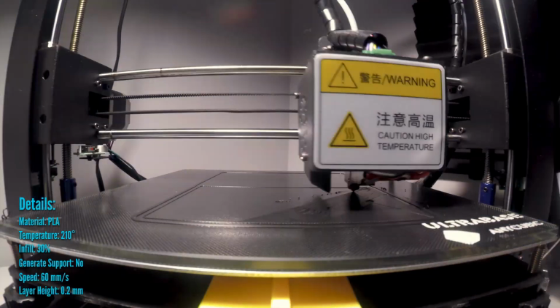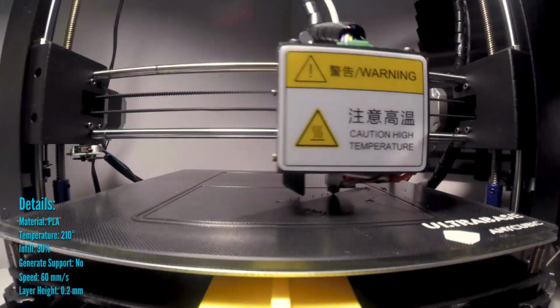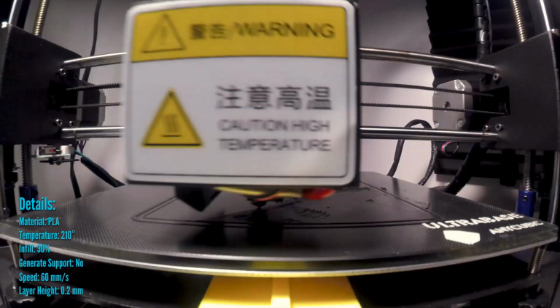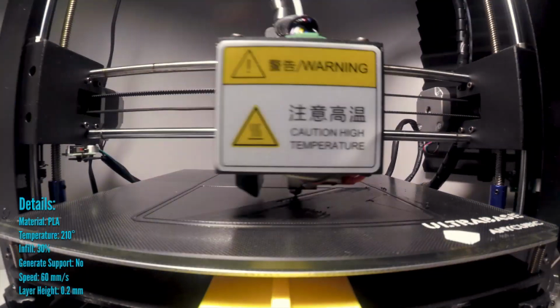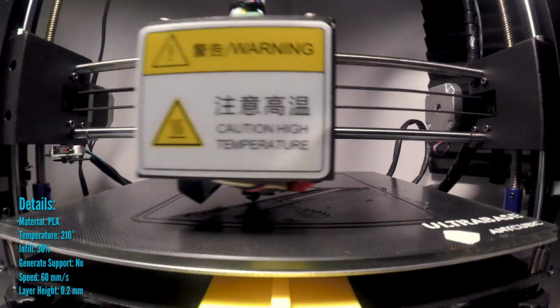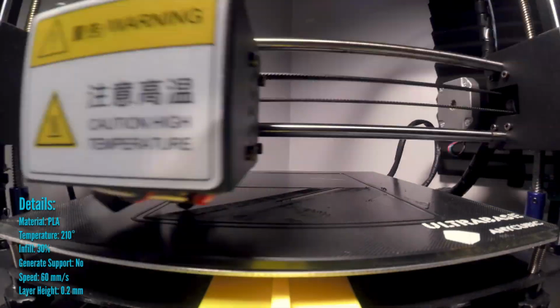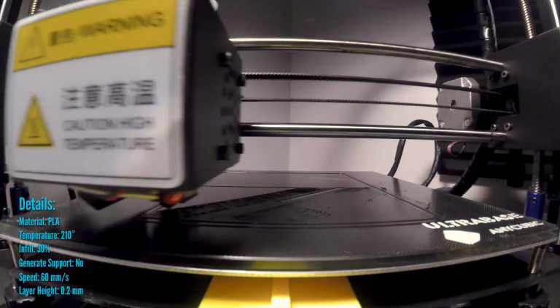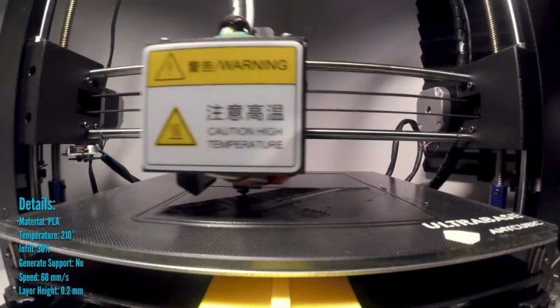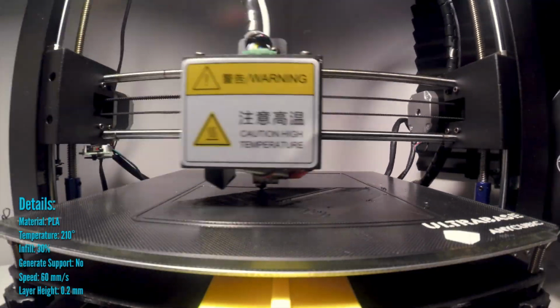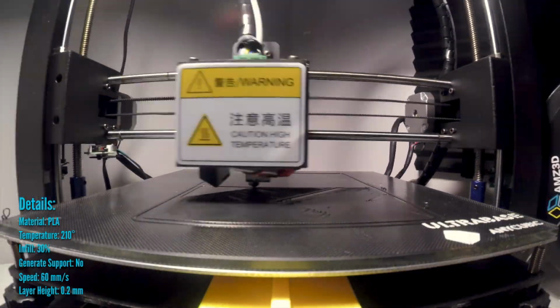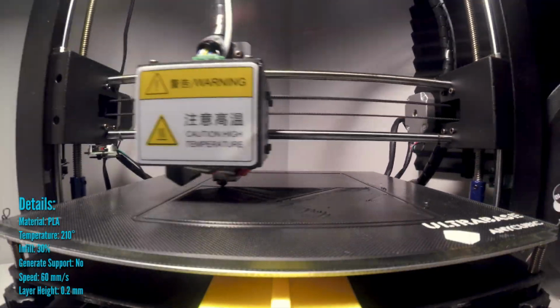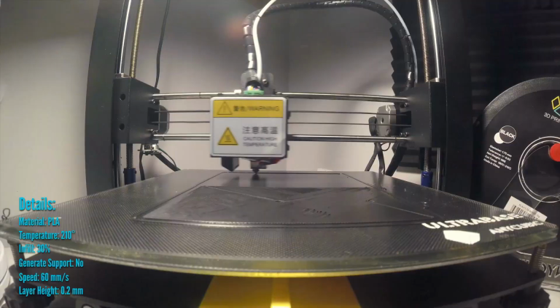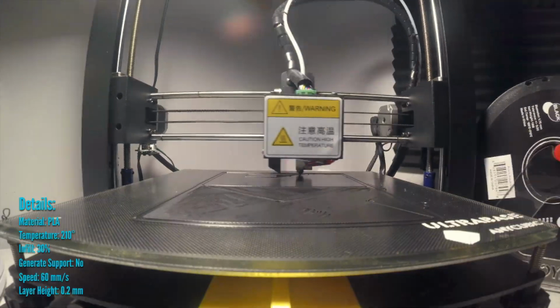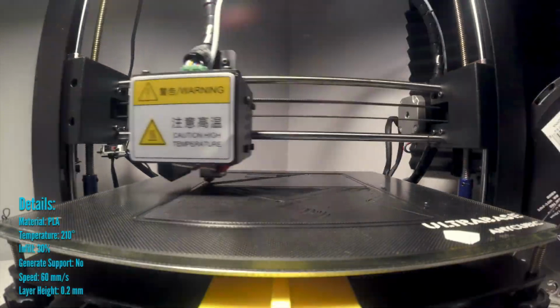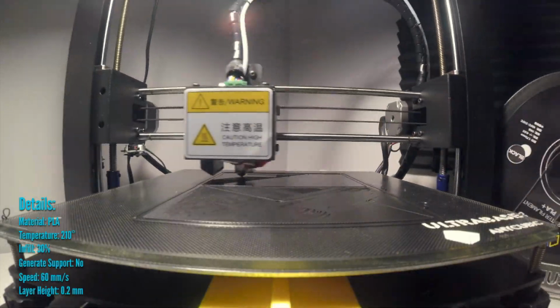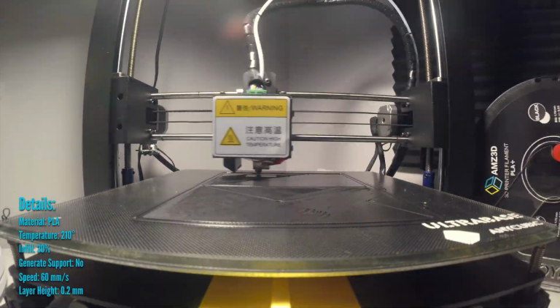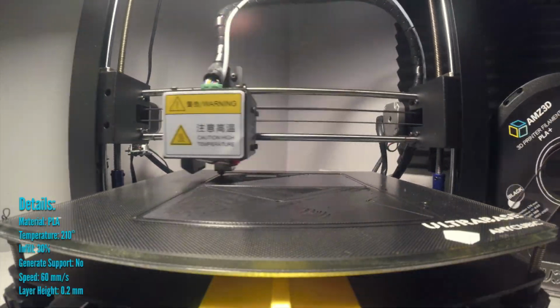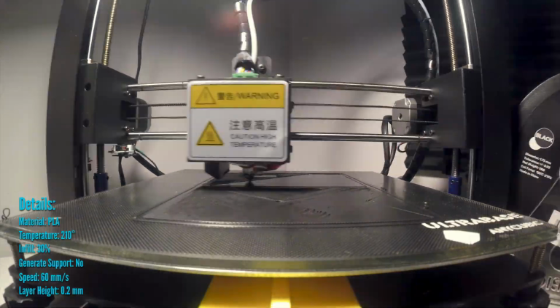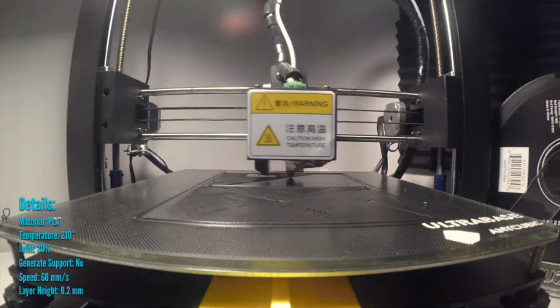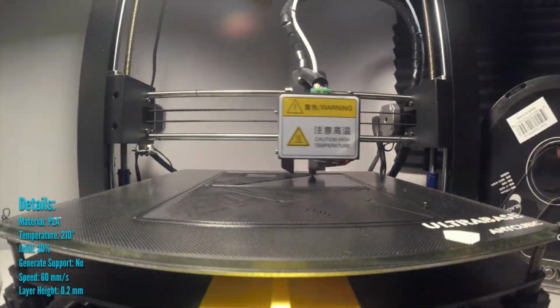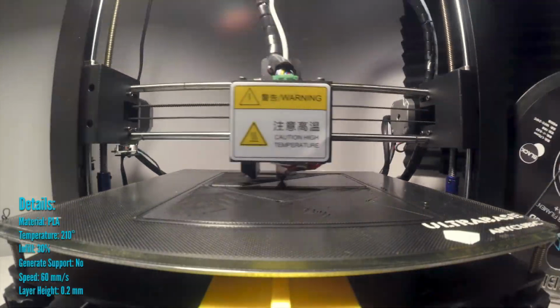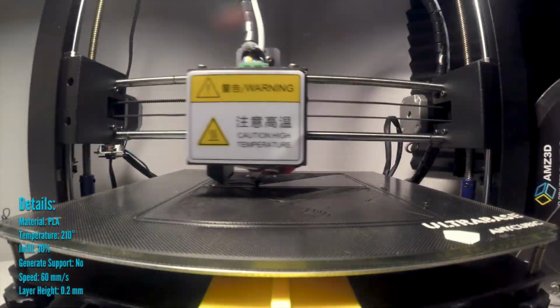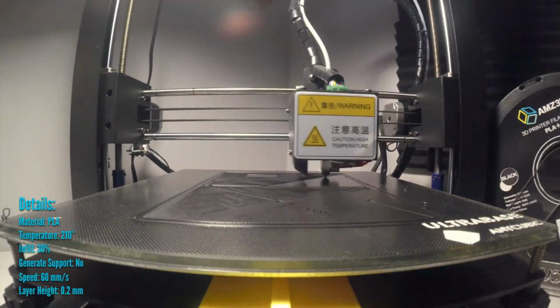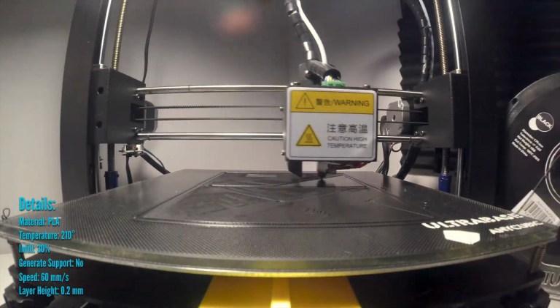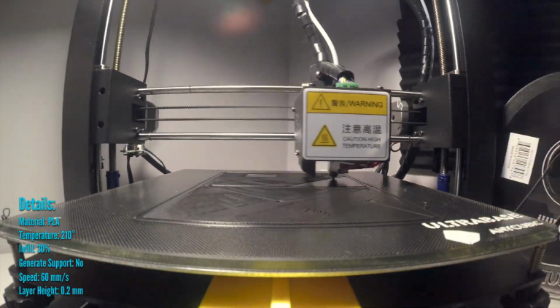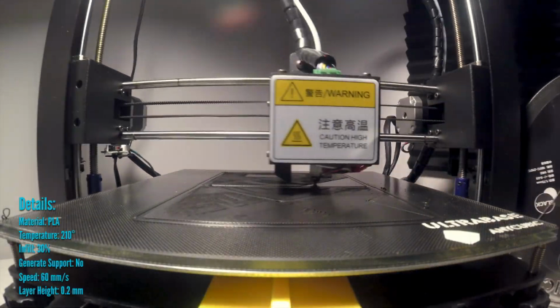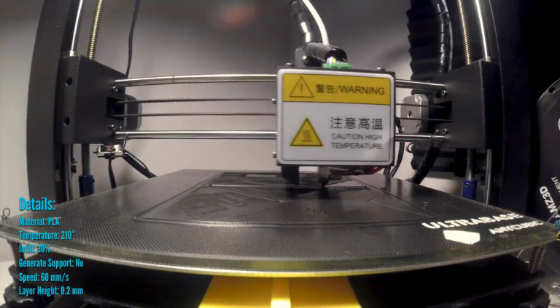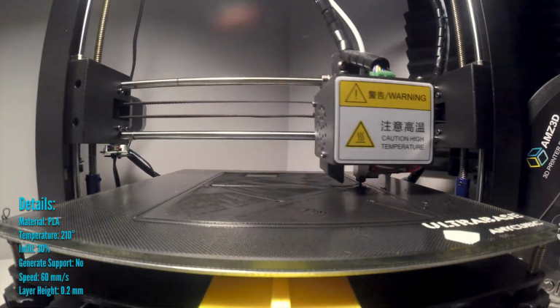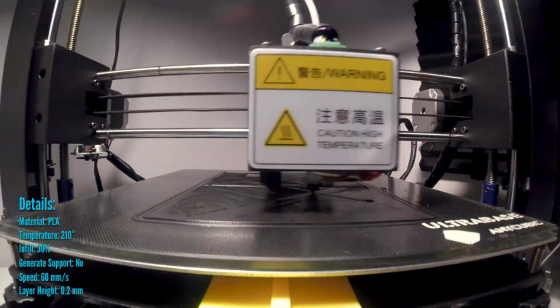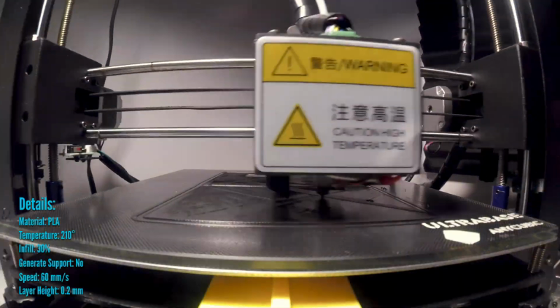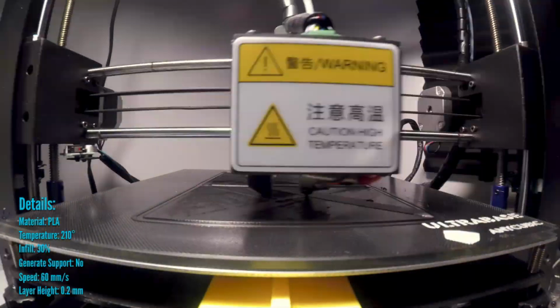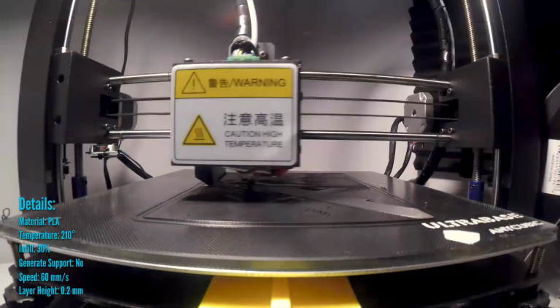The i3 Mega does a fantastic job printing out a new enclosure for us — no issues.